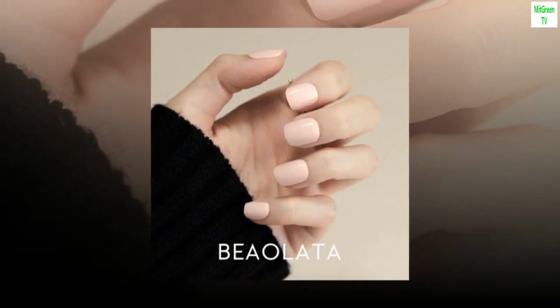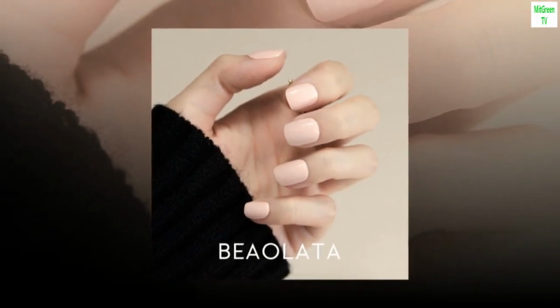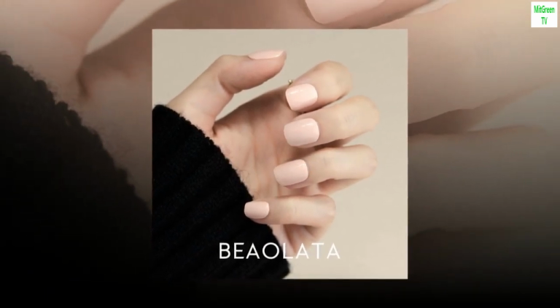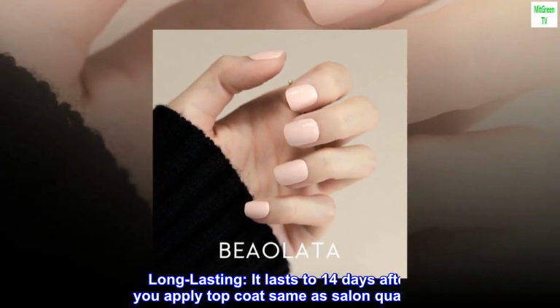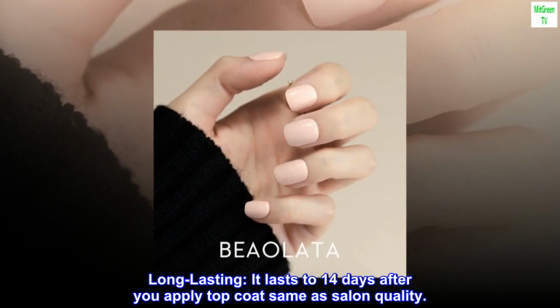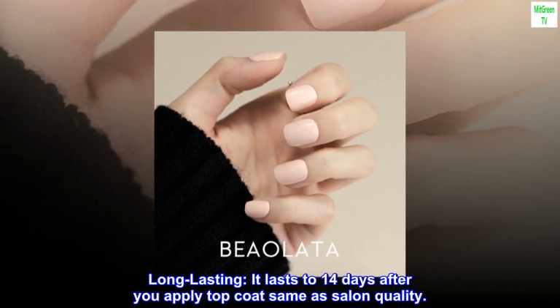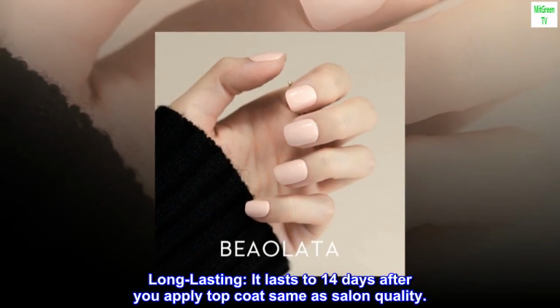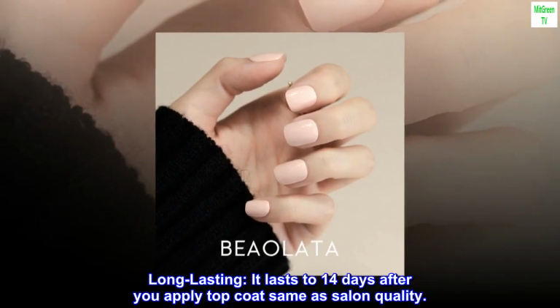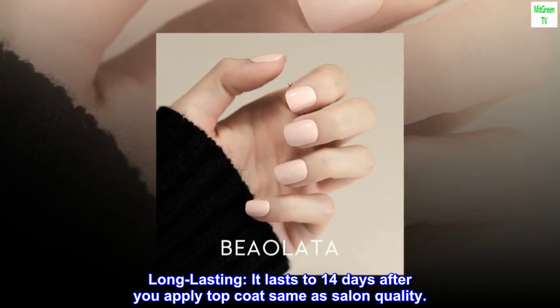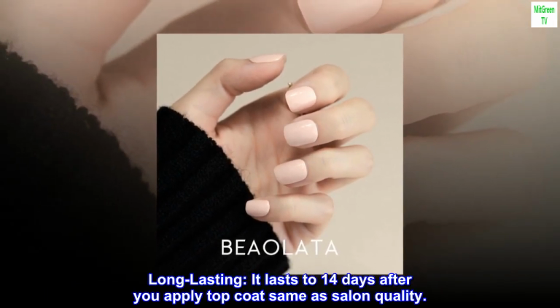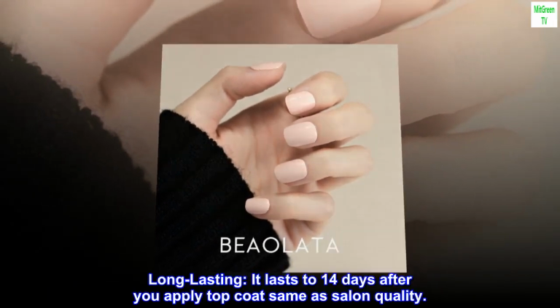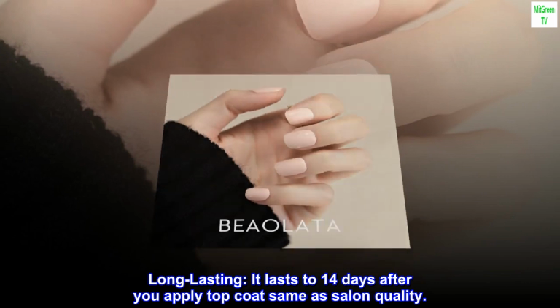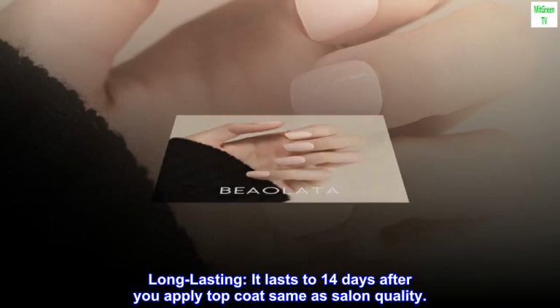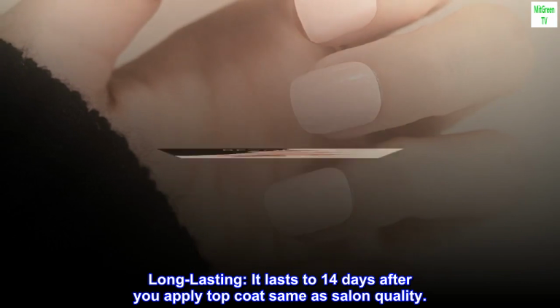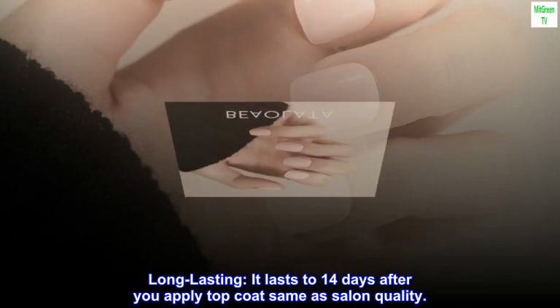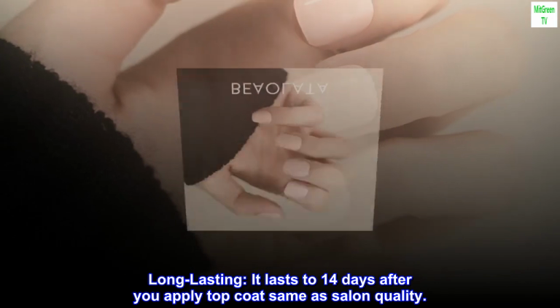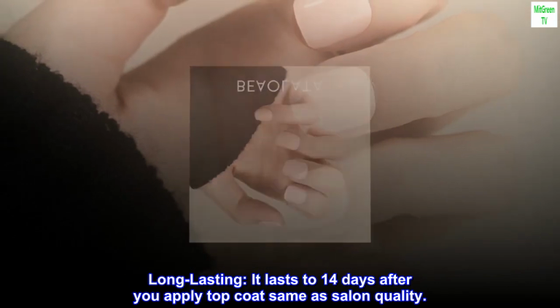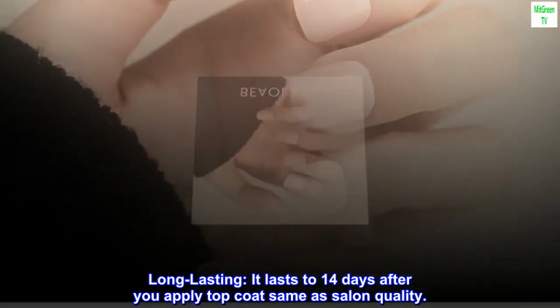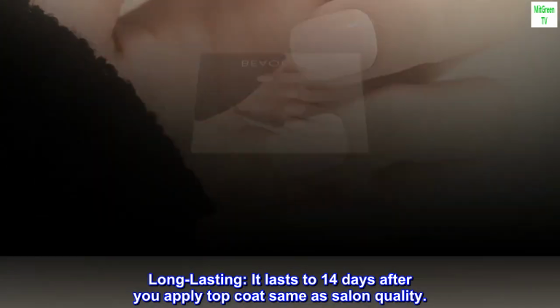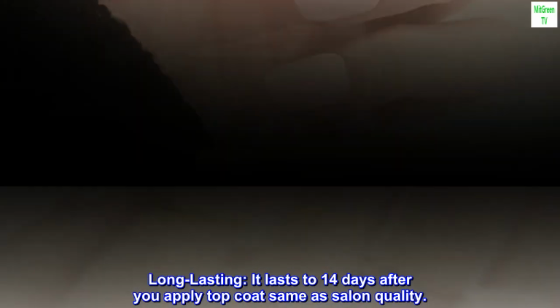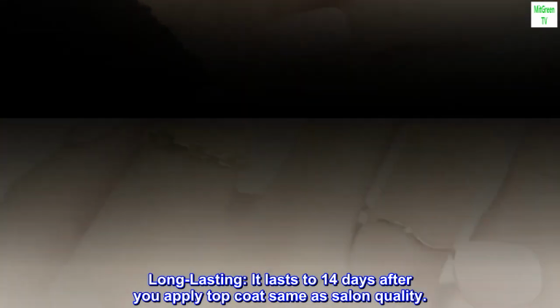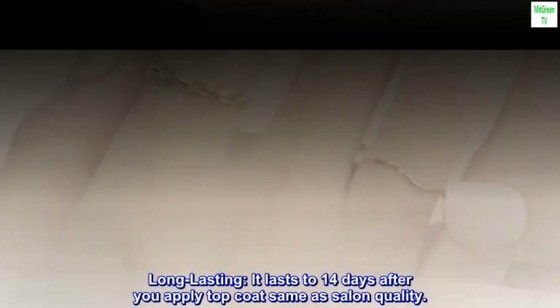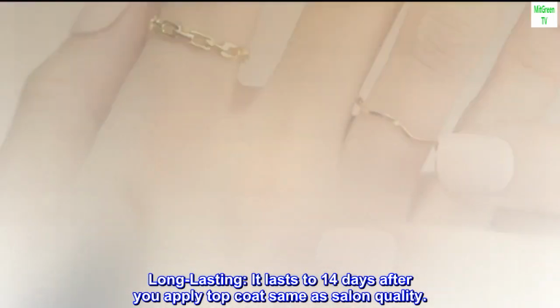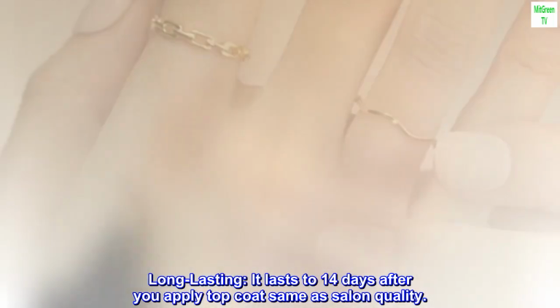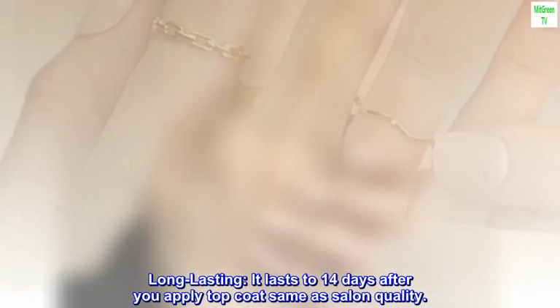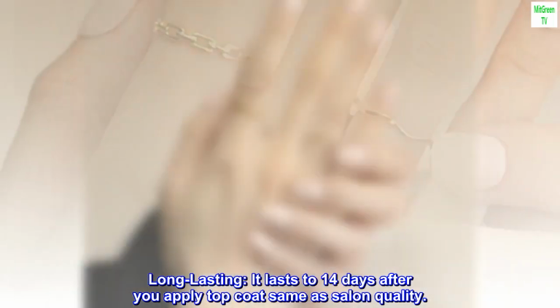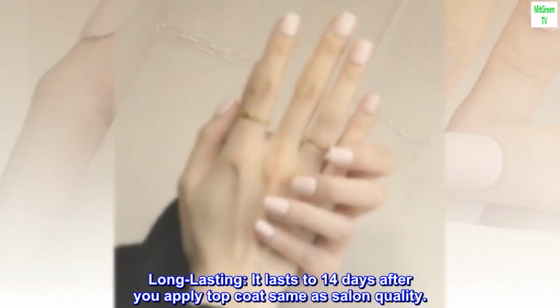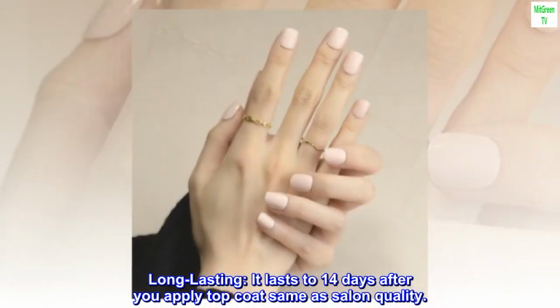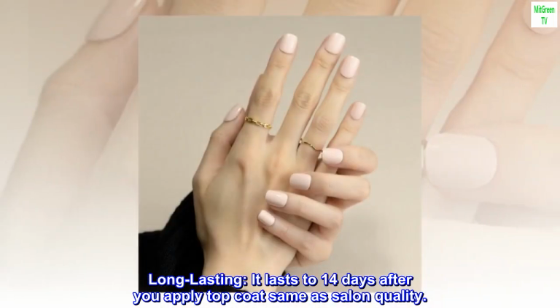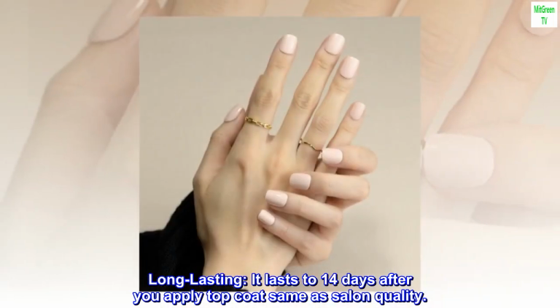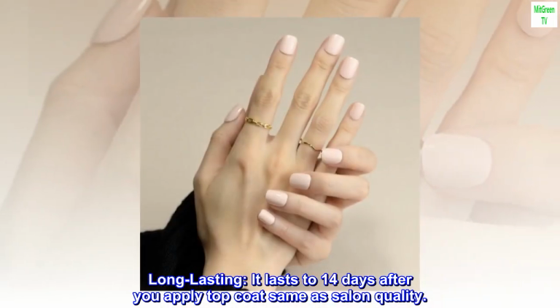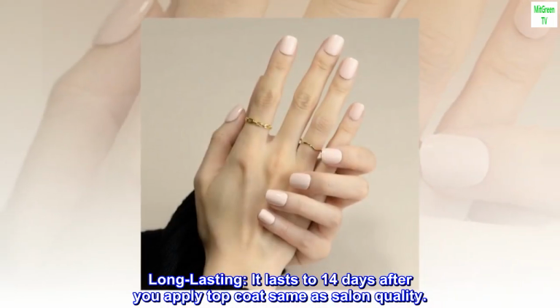Long lasting. It lasts up to 14 days after you apply top coat, same as salon quality.